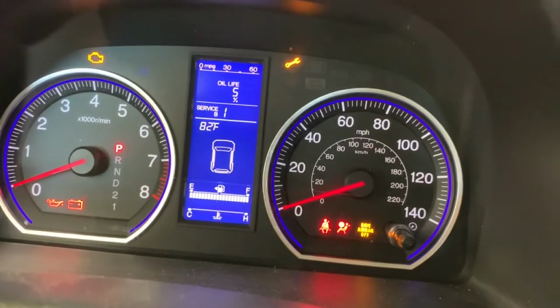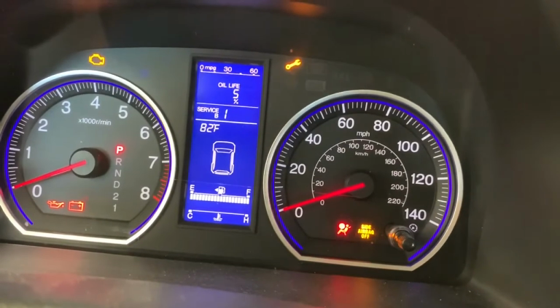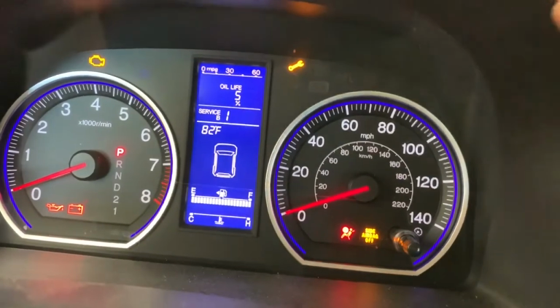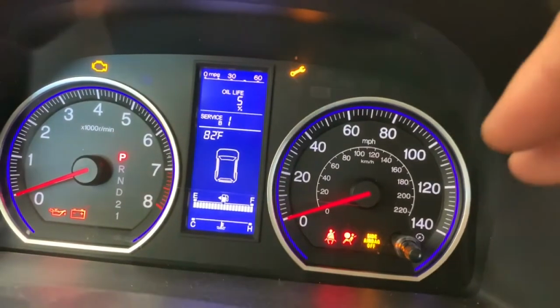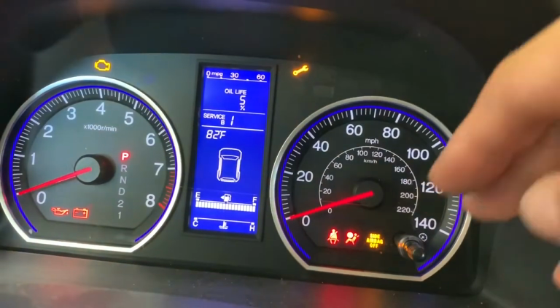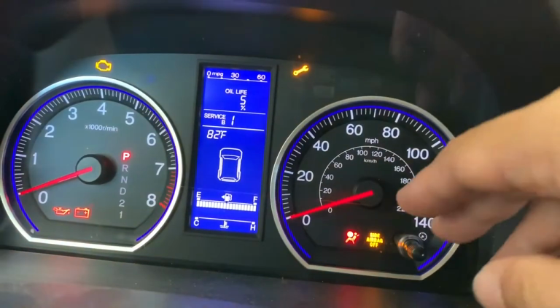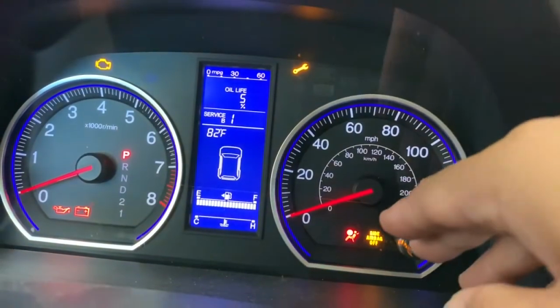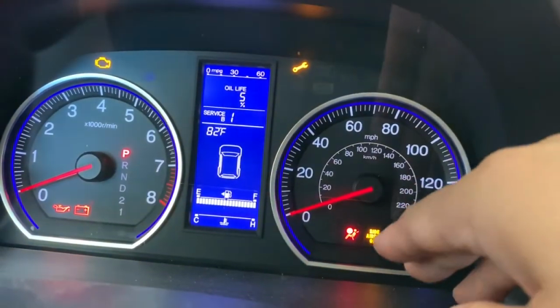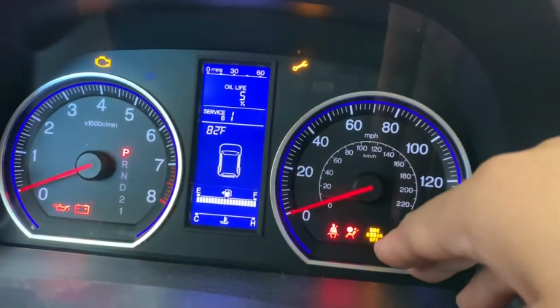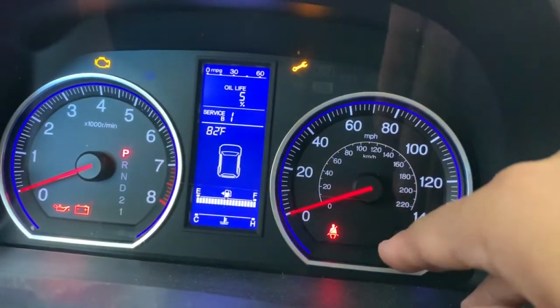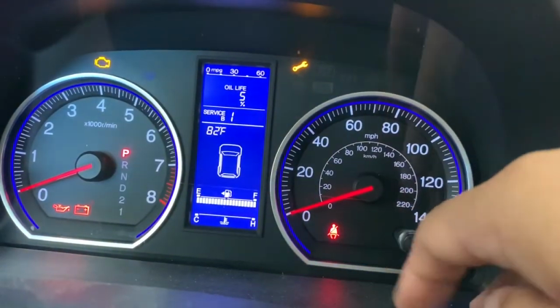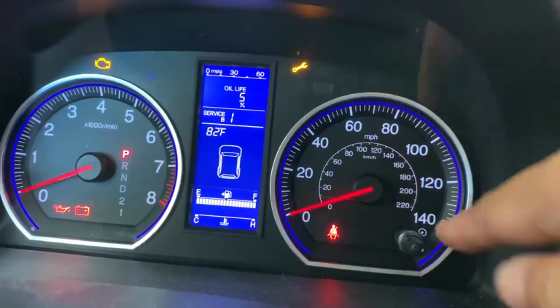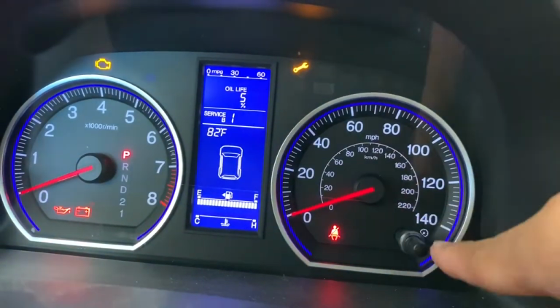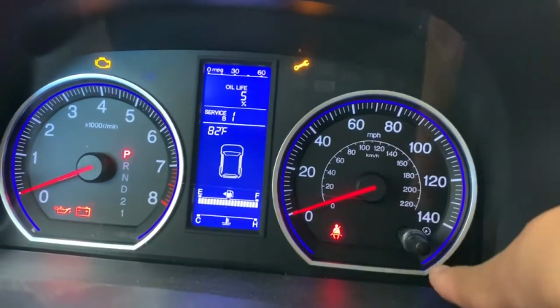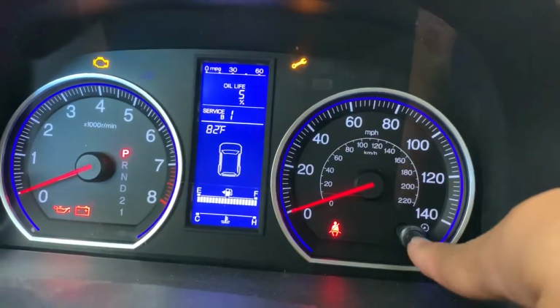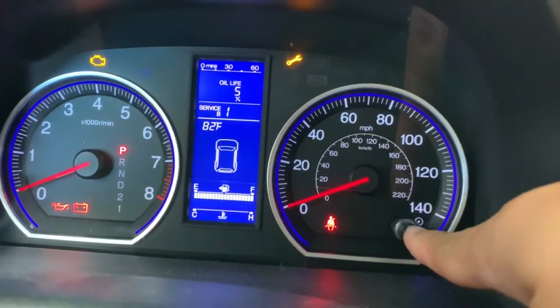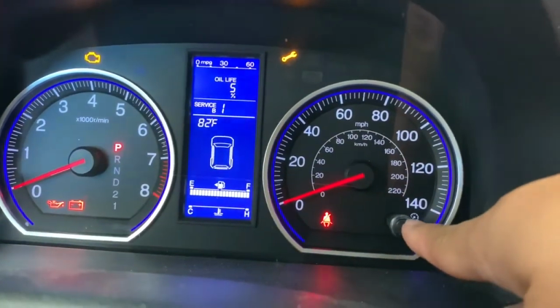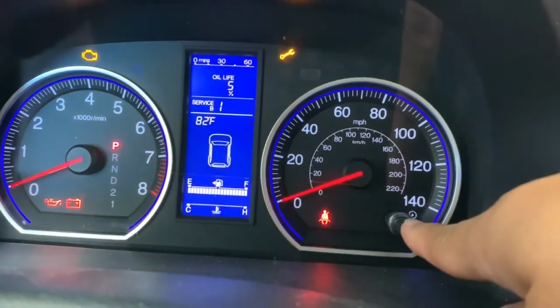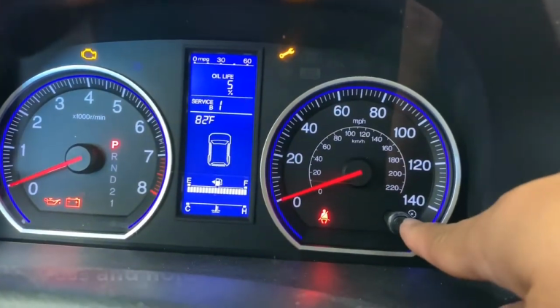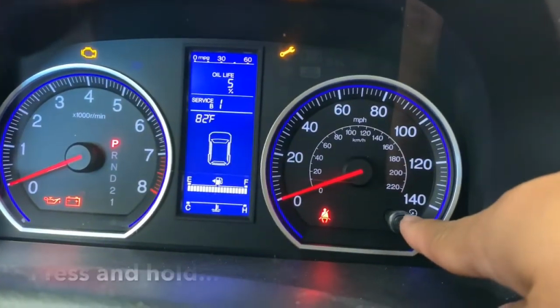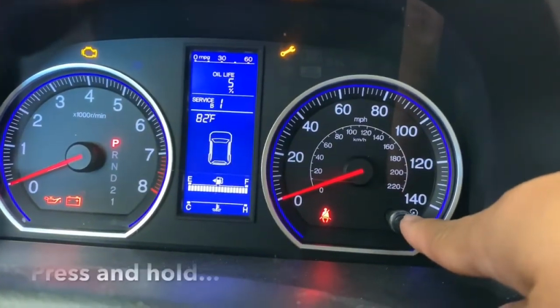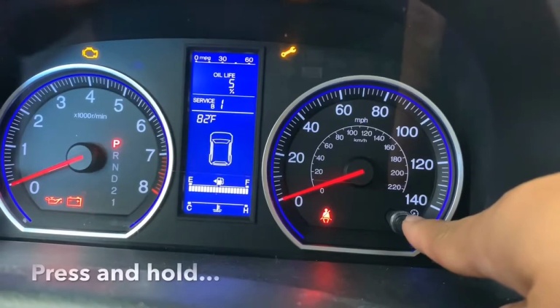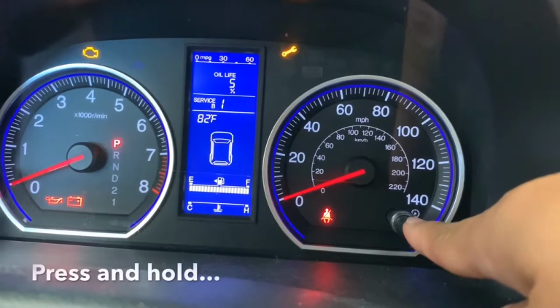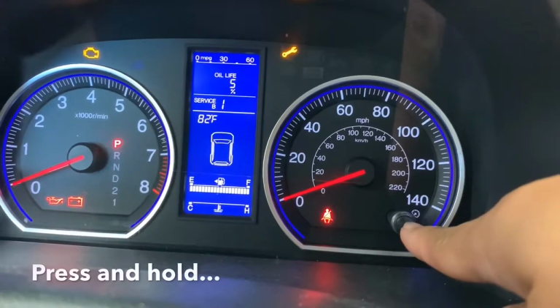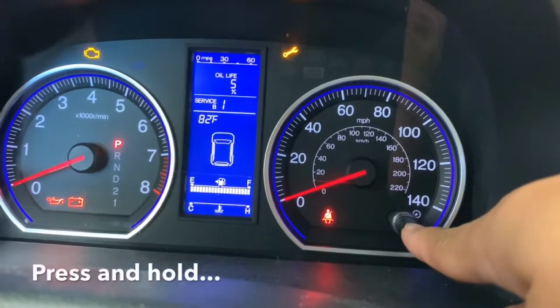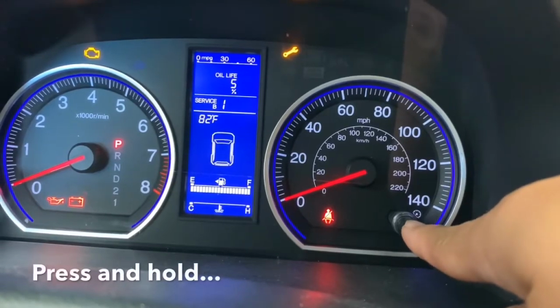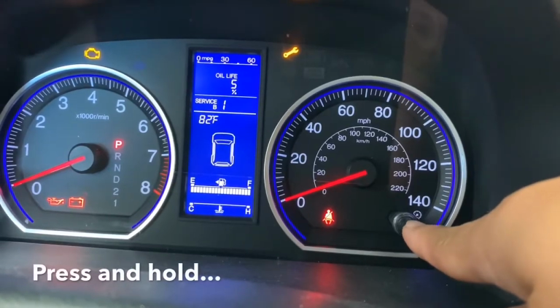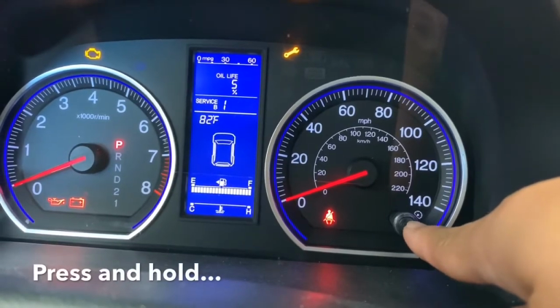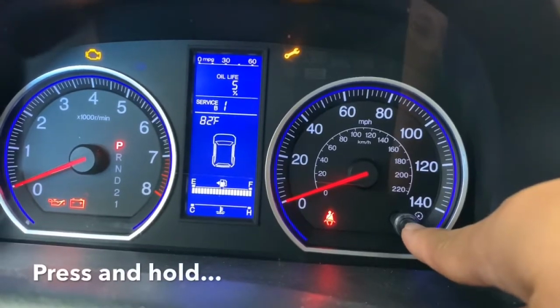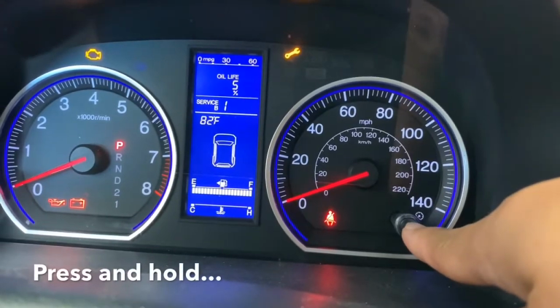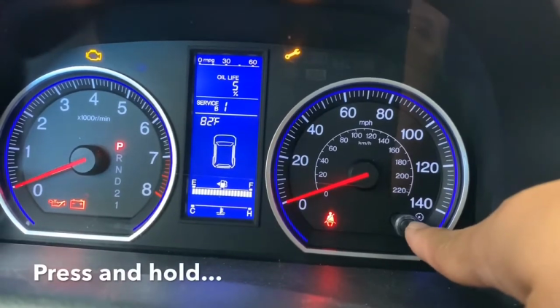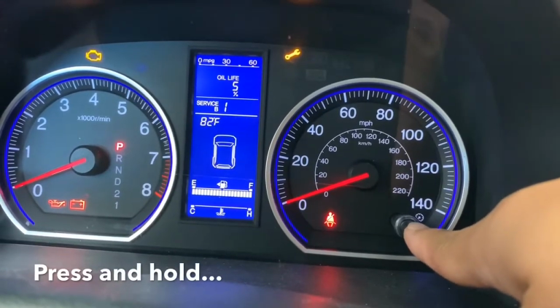At the same time, what you're gonna be doing next is press this knob on your right and press it for 10 seconds.